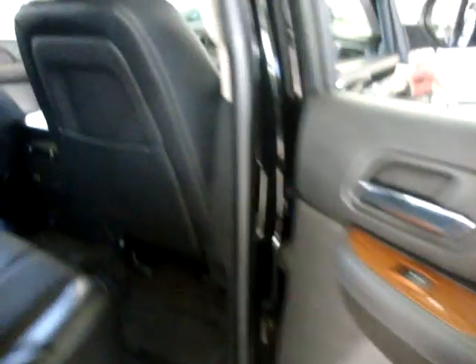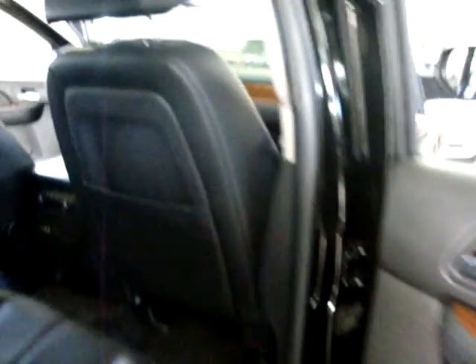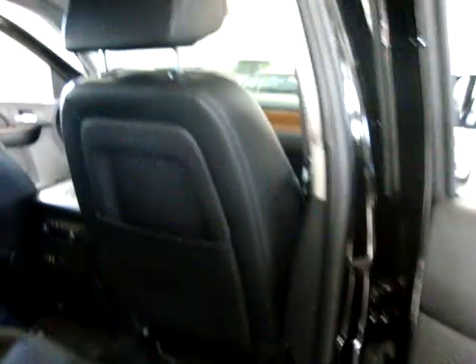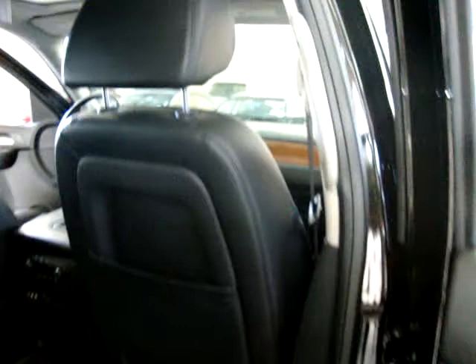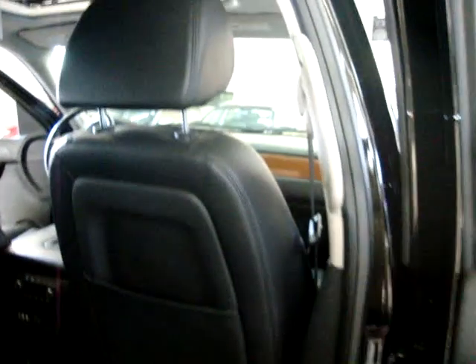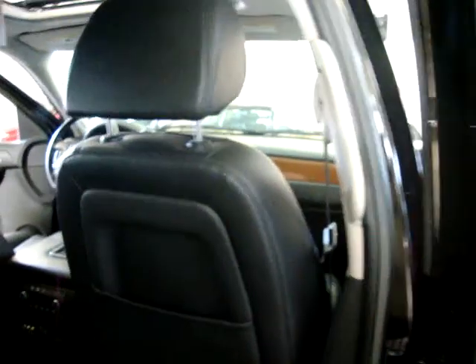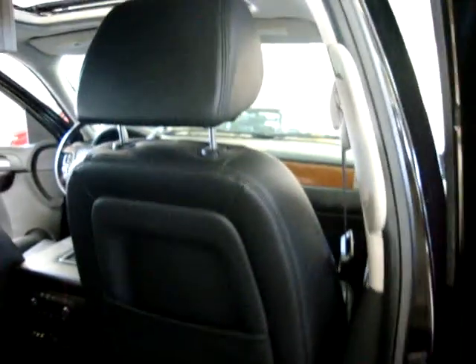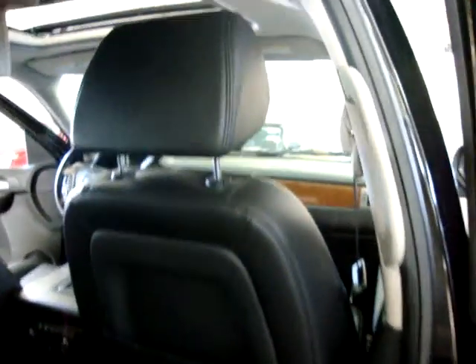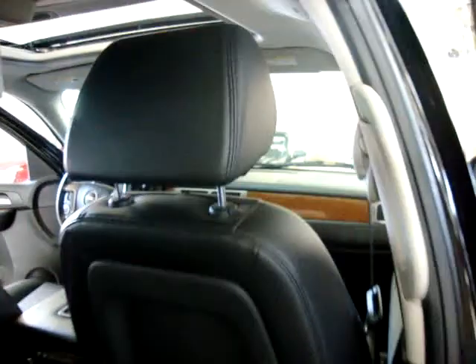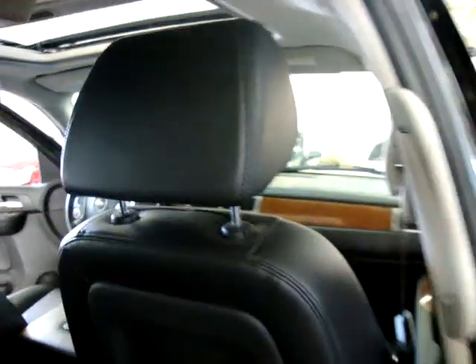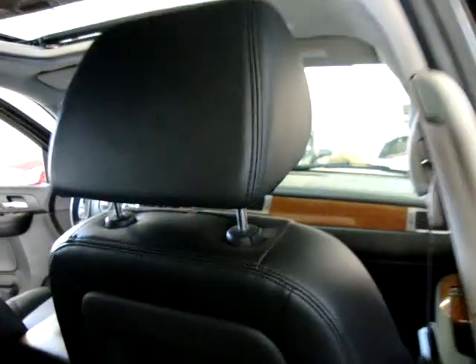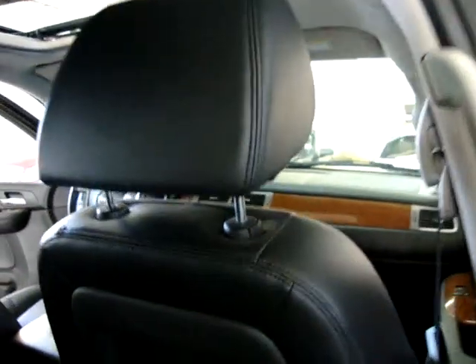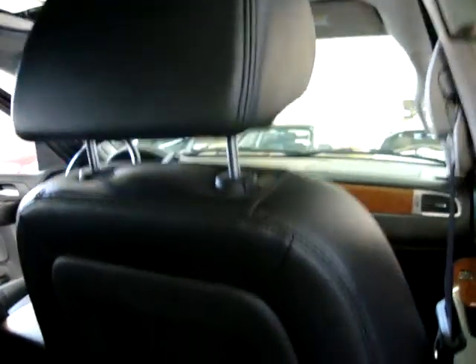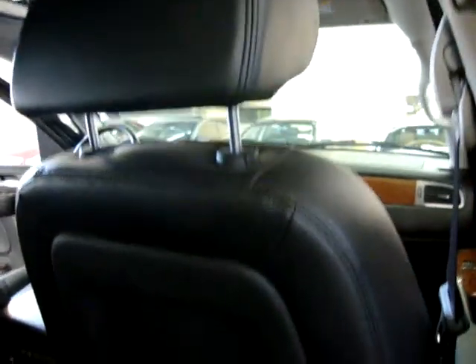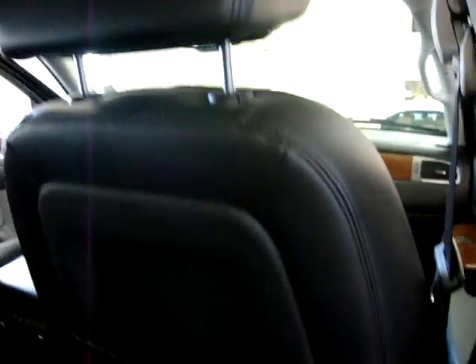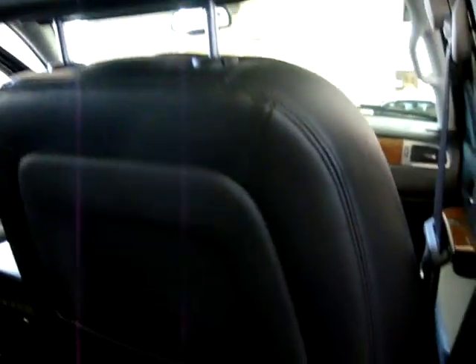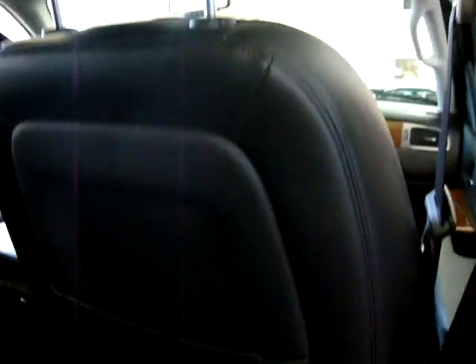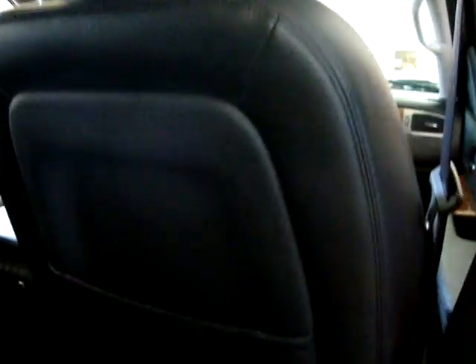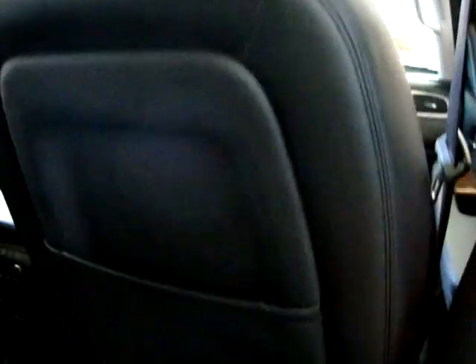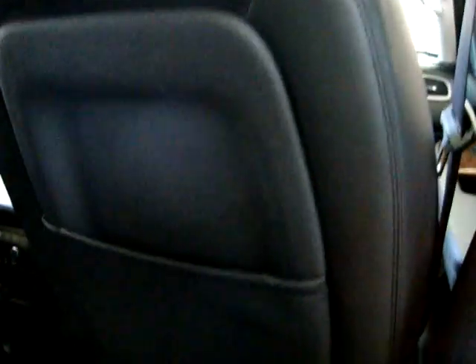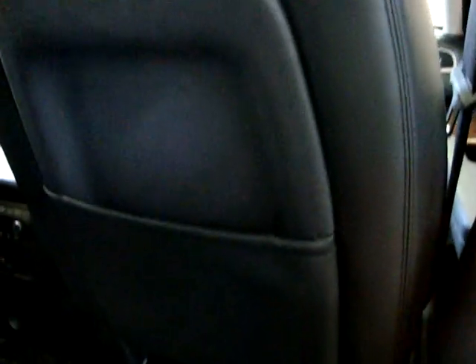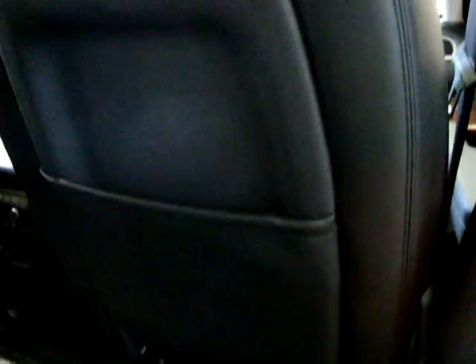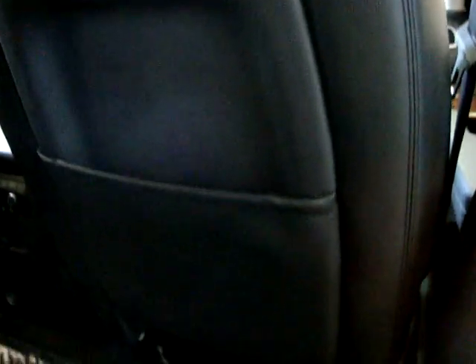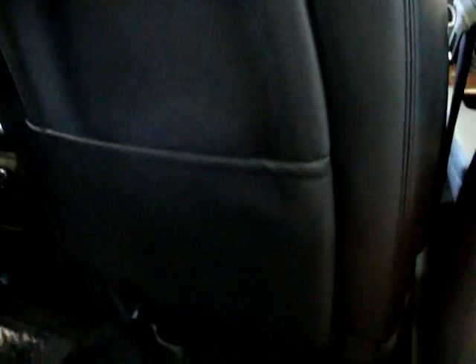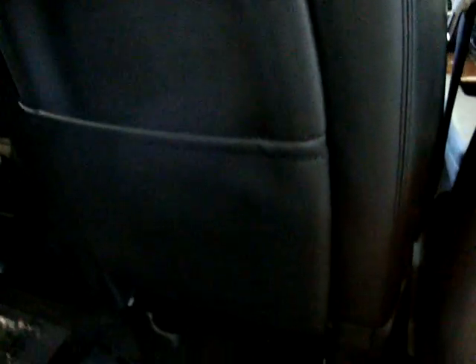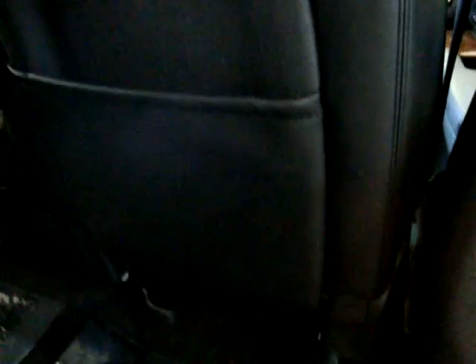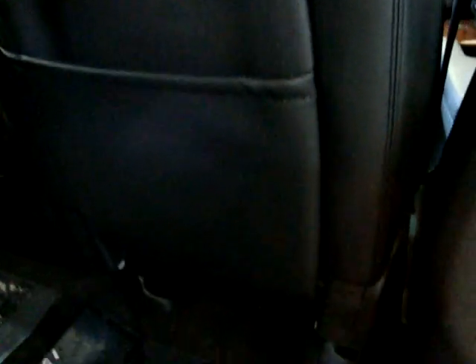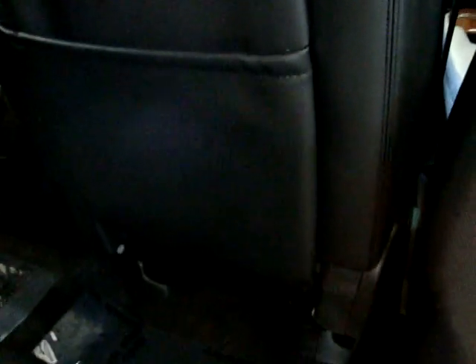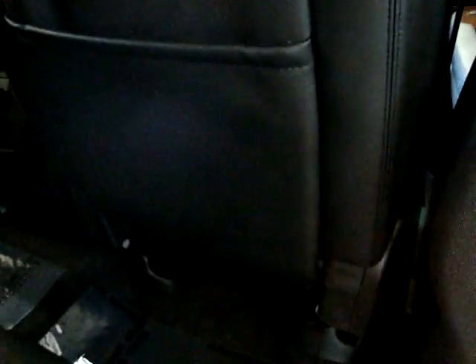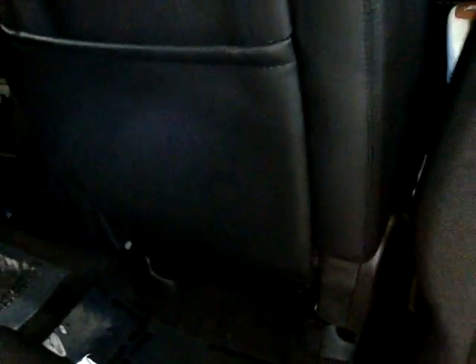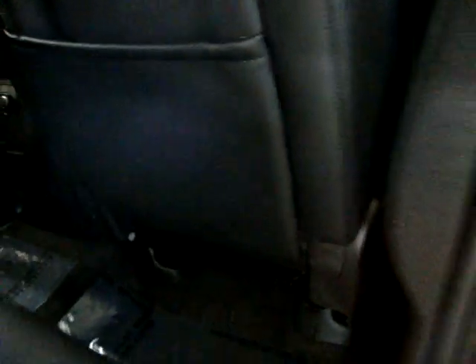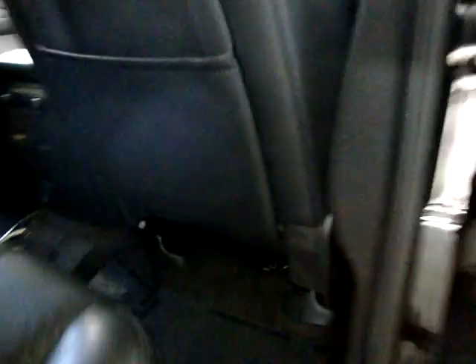Let me show you the back of the front seat so you can see it is in perfect shape — no damage whatsoever, no cuts, no tears, no burn holes.